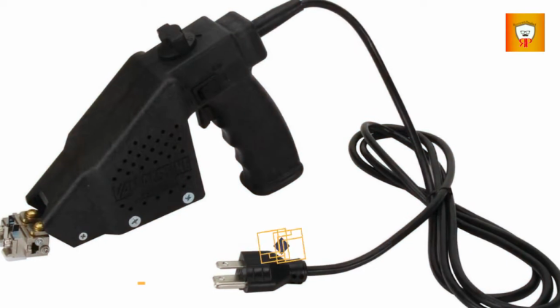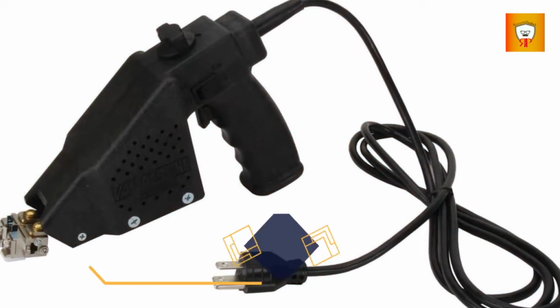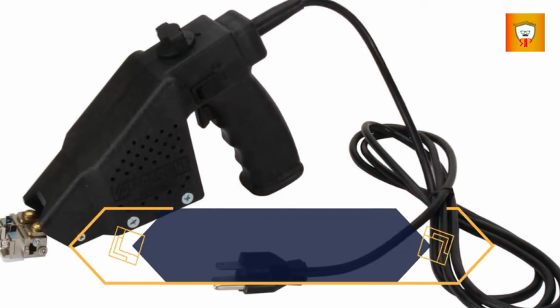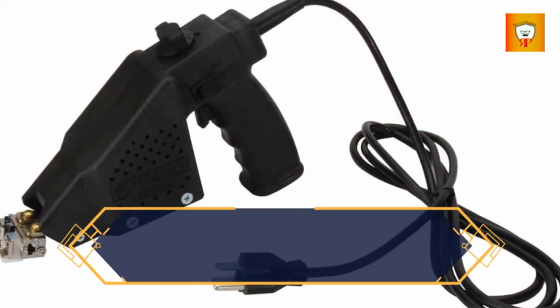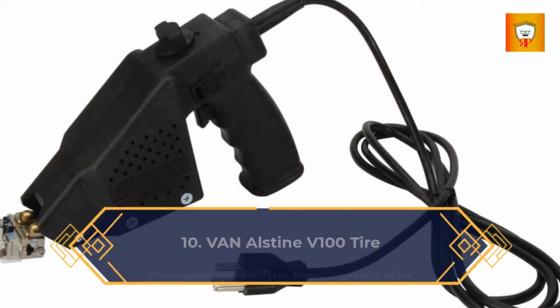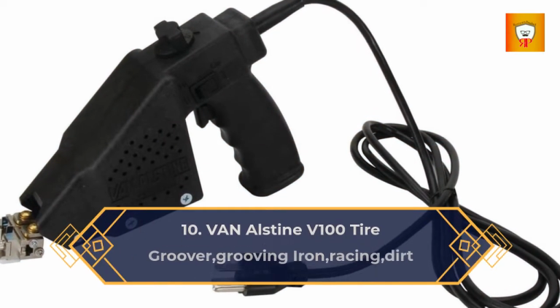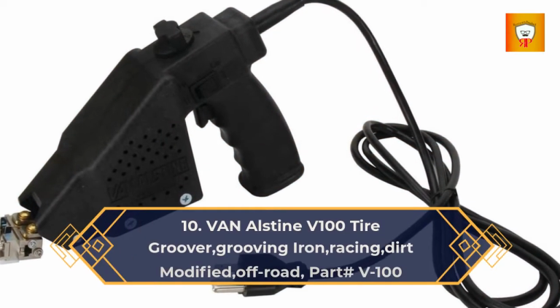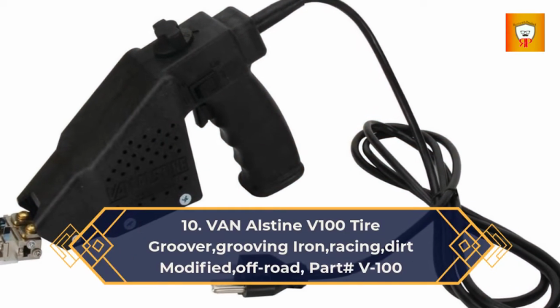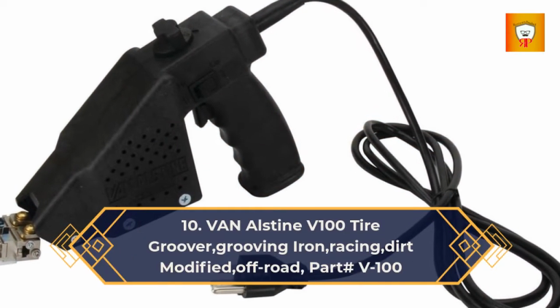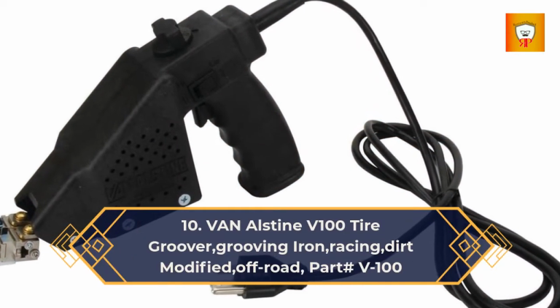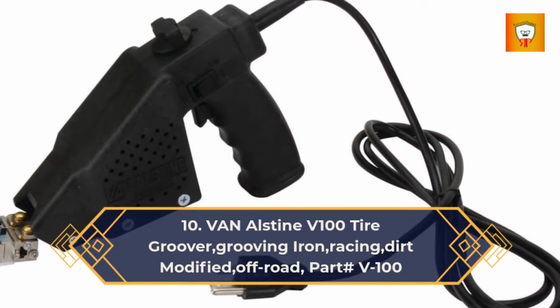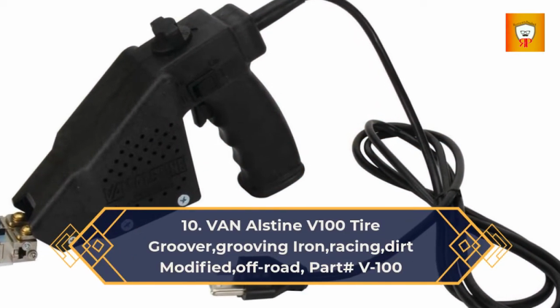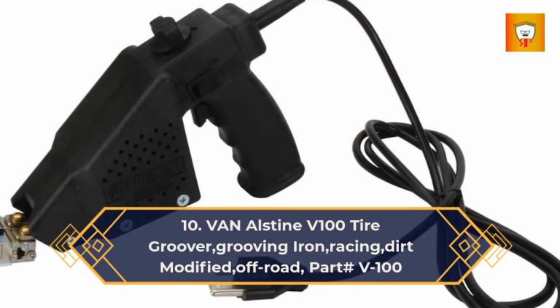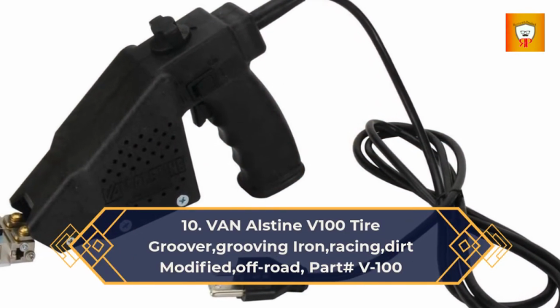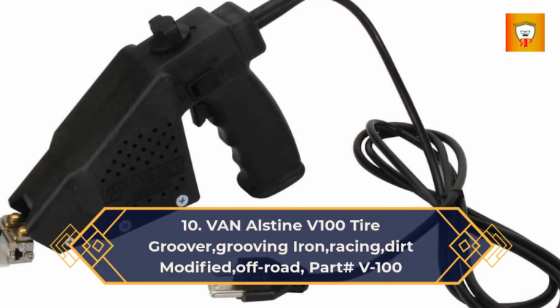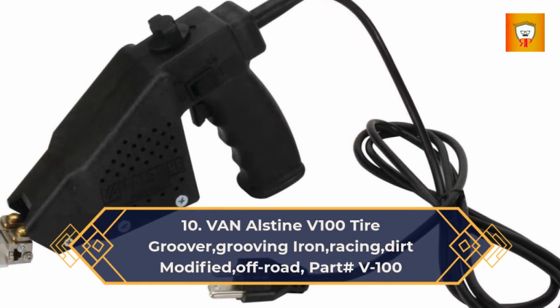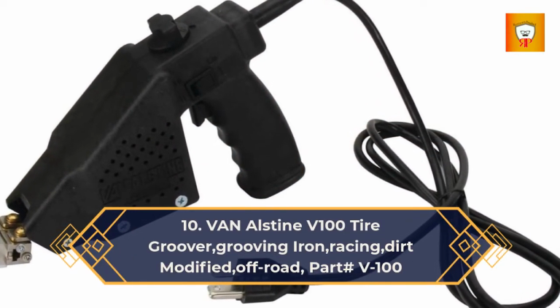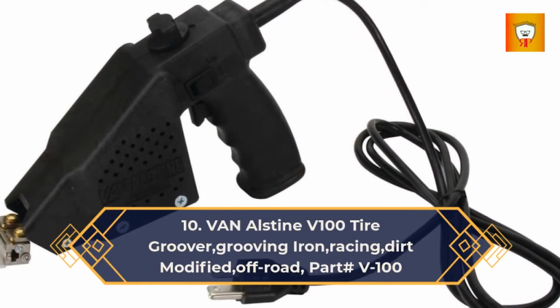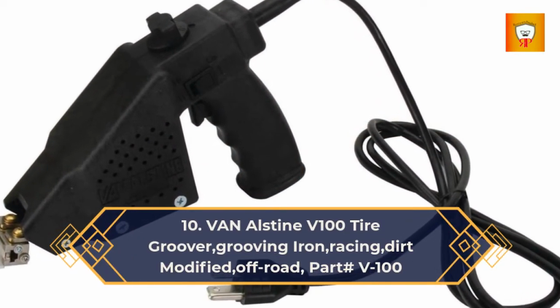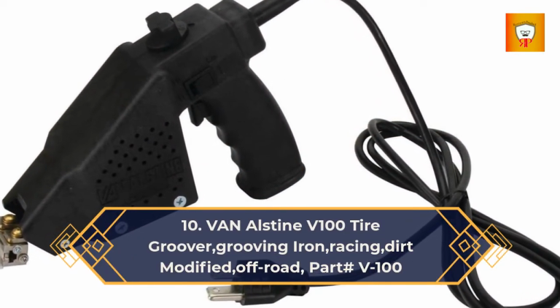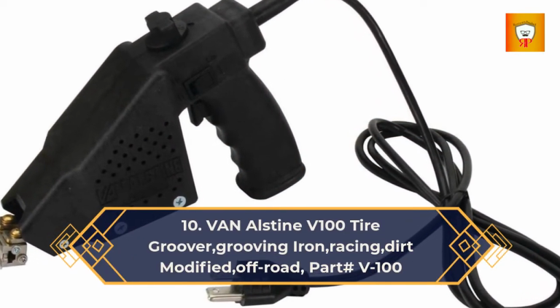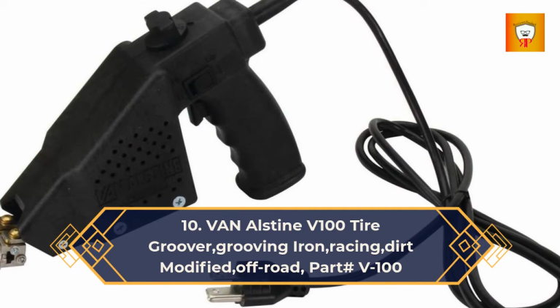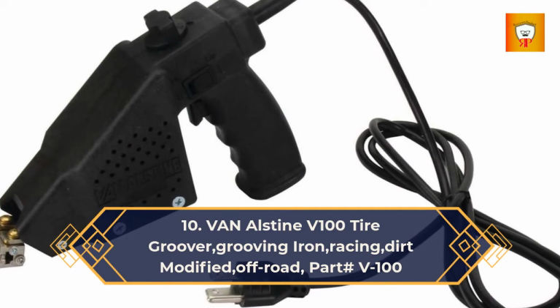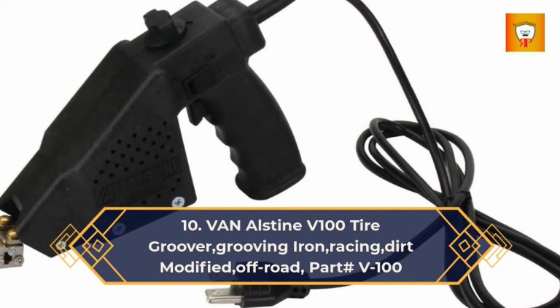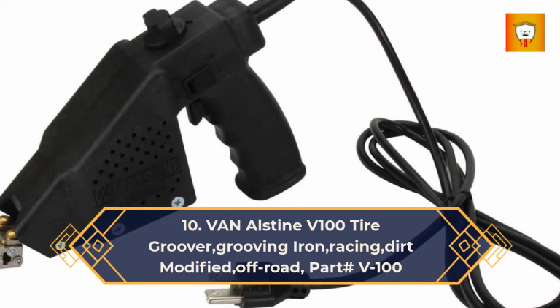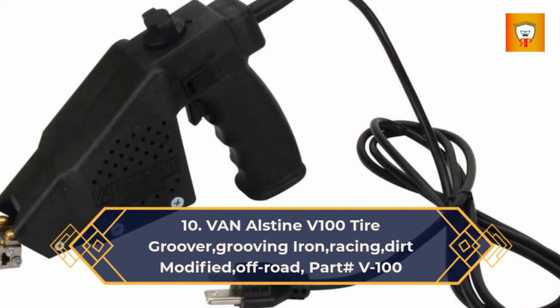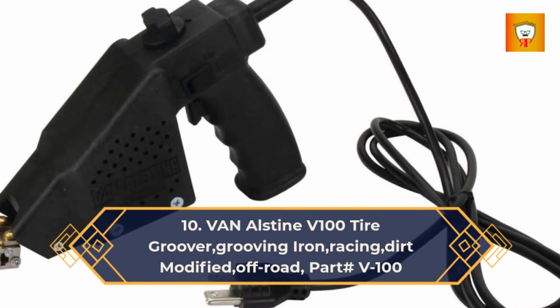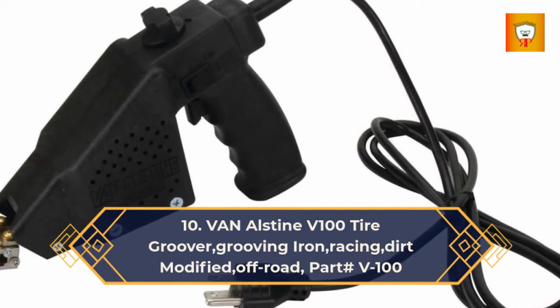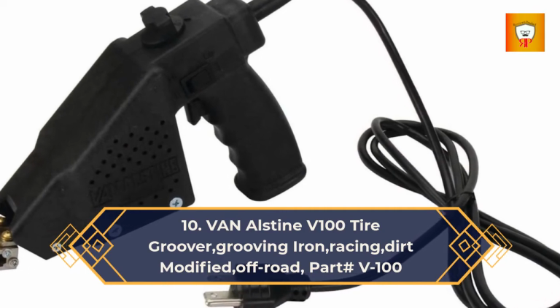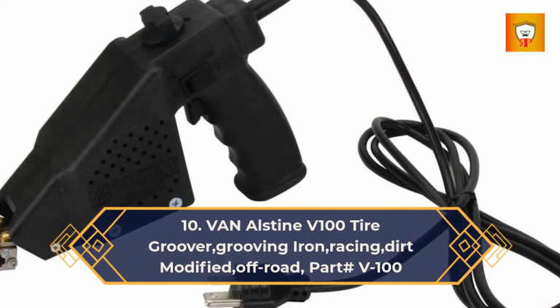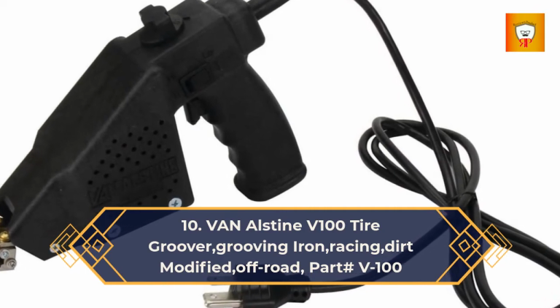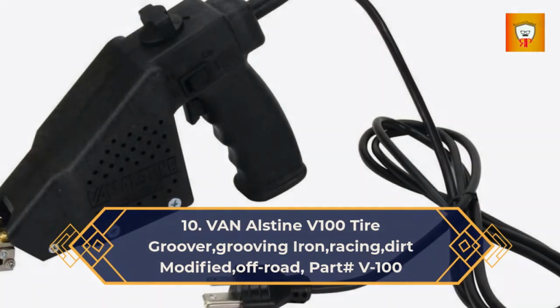10. Van Alstine V100 Tire Groover, Grooving Iron, Racing, Dirt Modified, Off-Road, Part# V100.